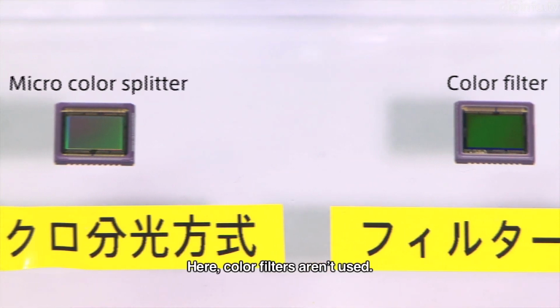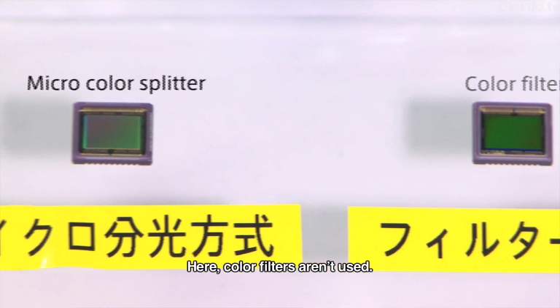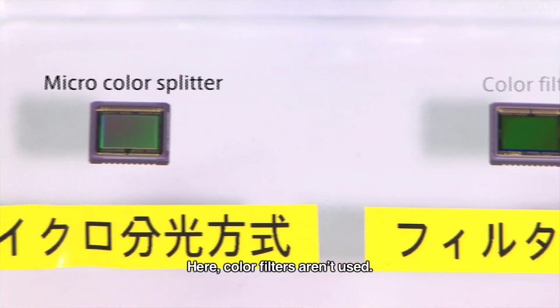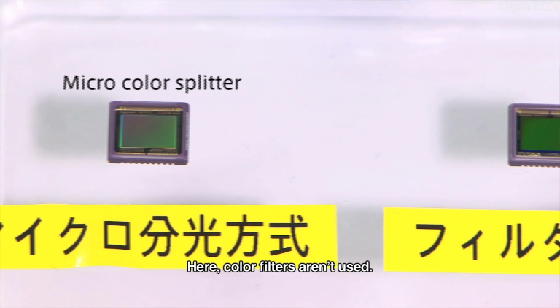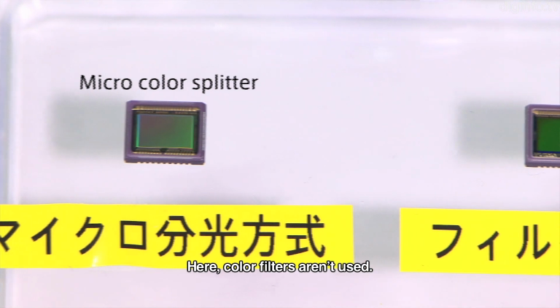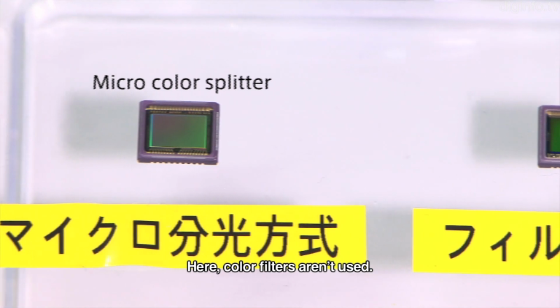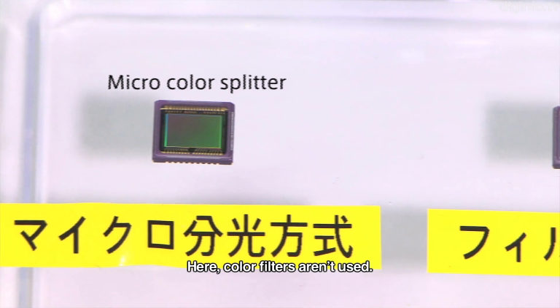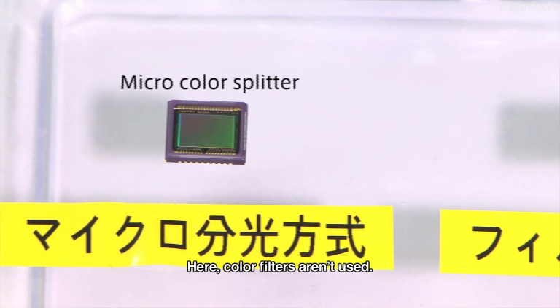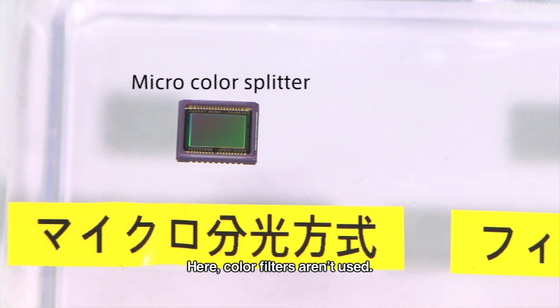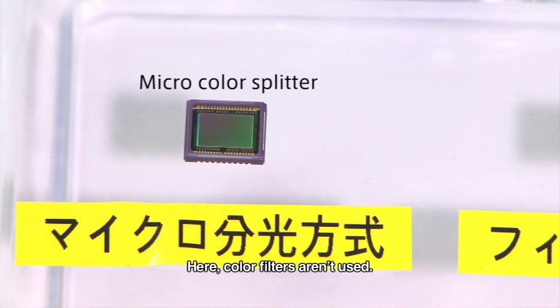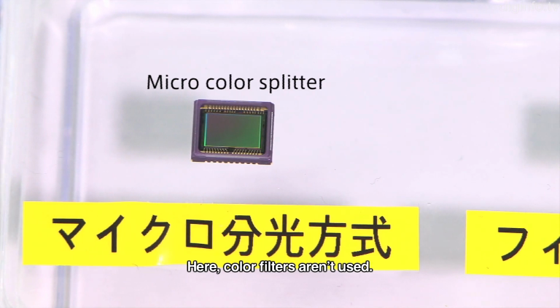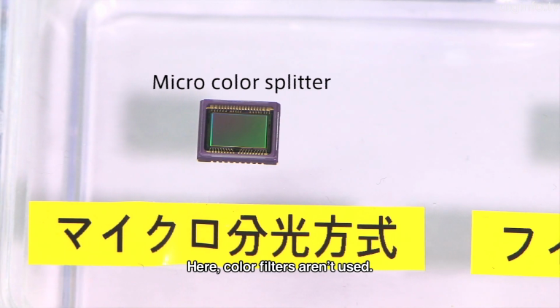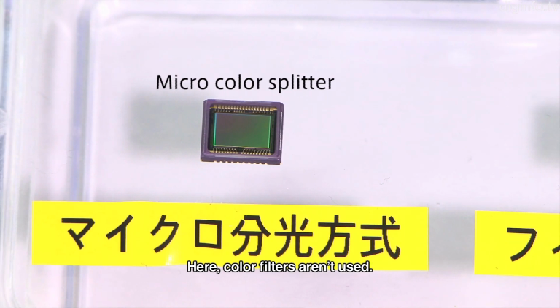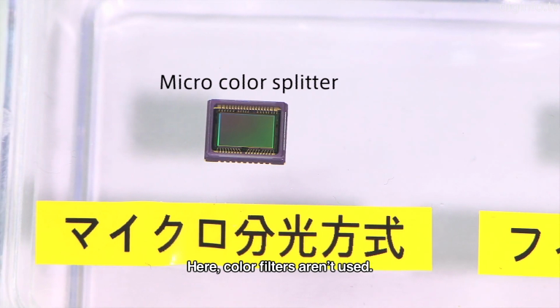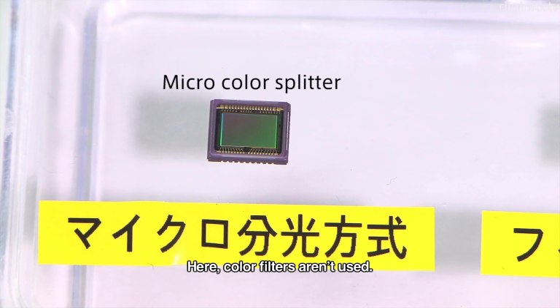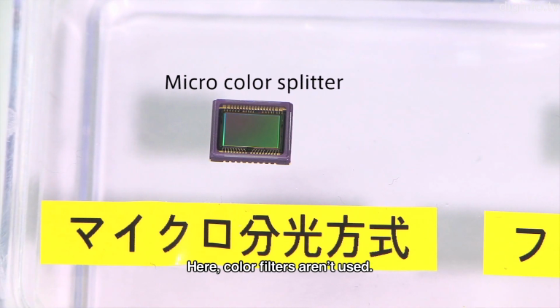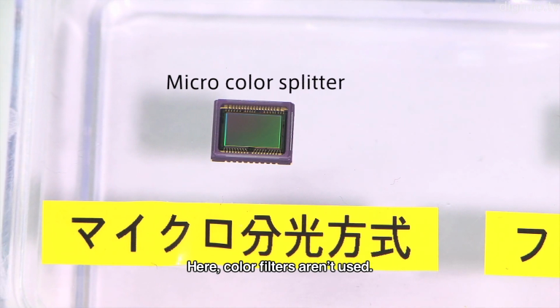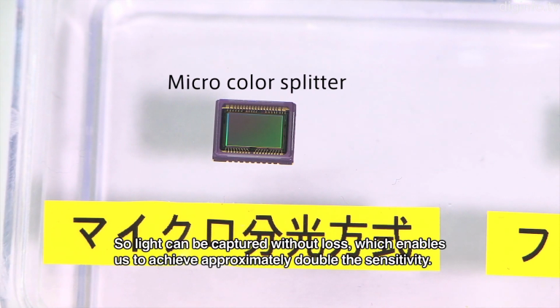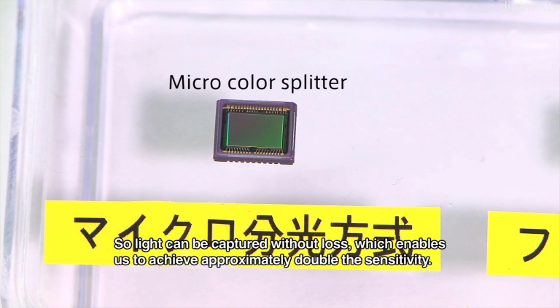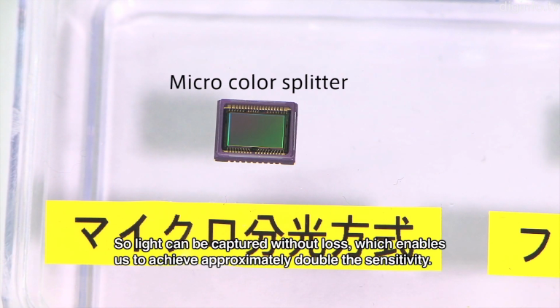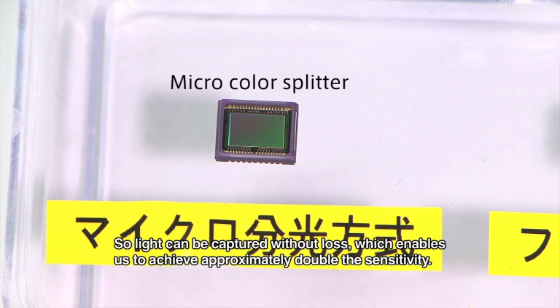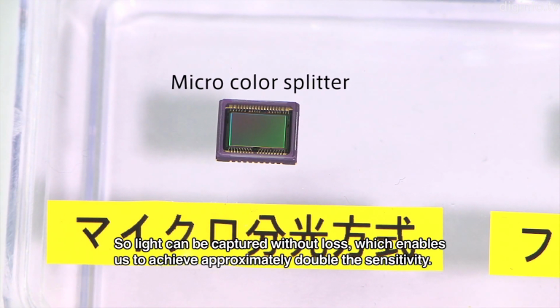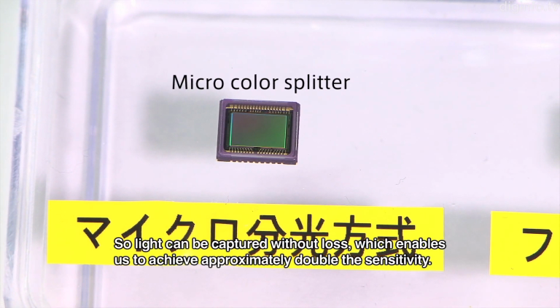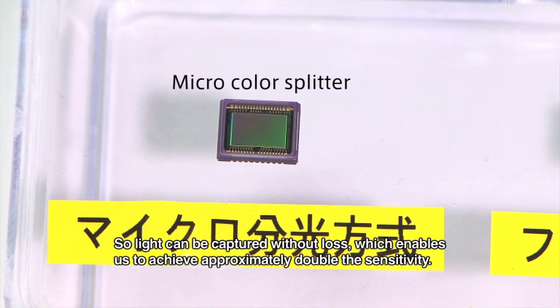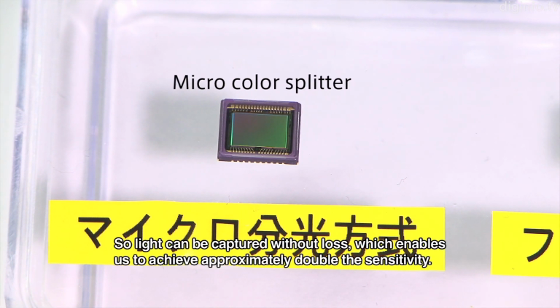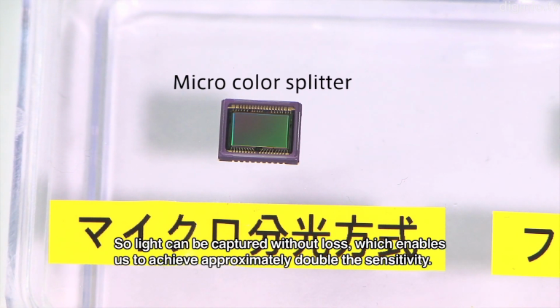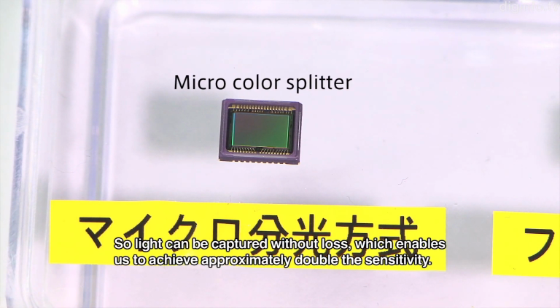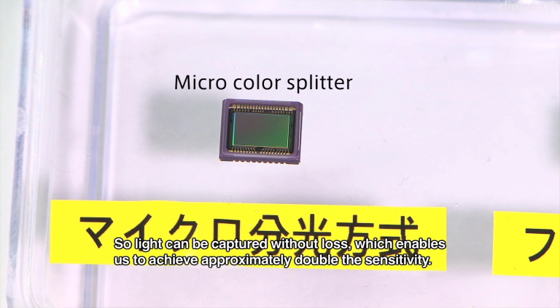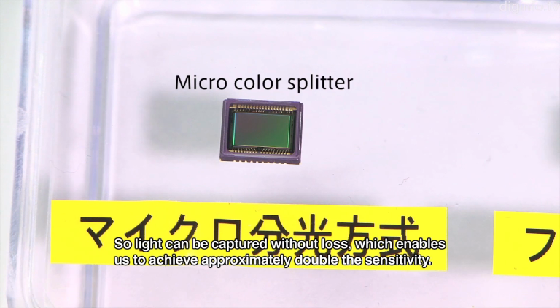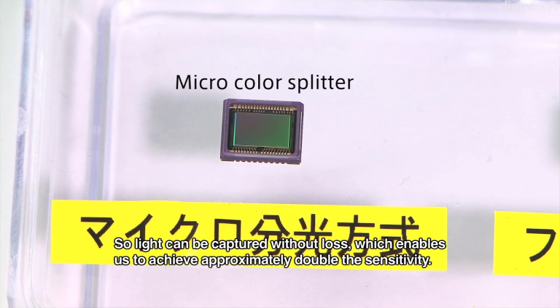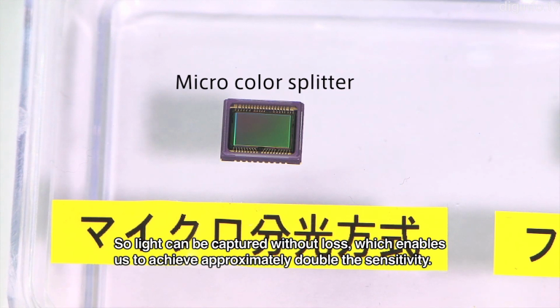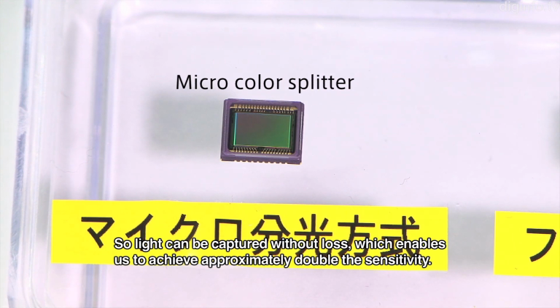With the new system, color filters are not used. As a result, light is not lost.